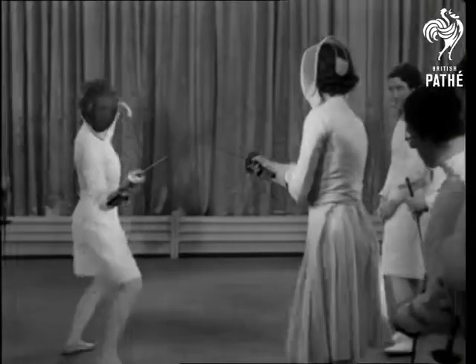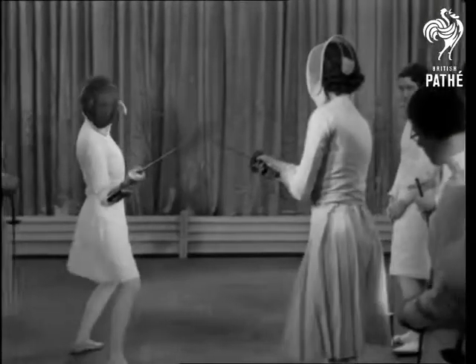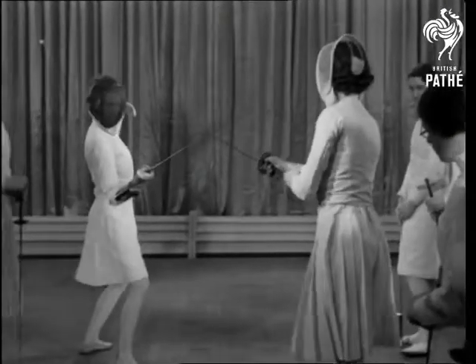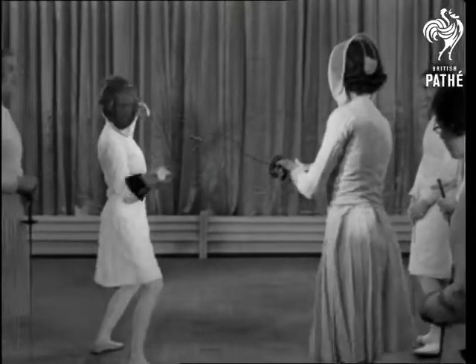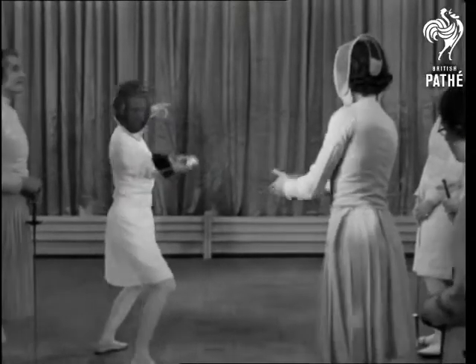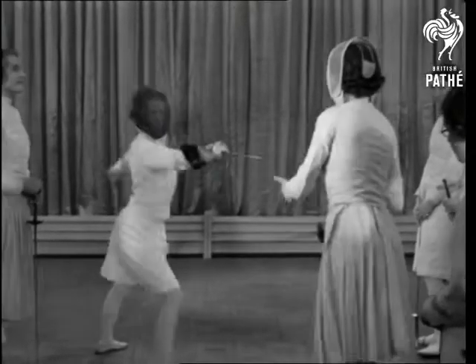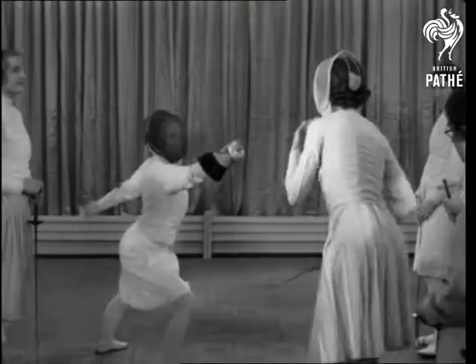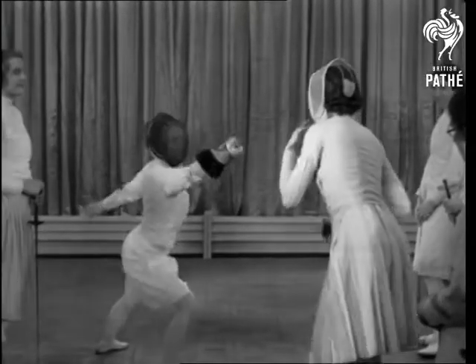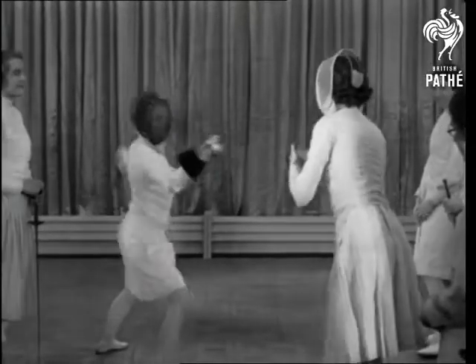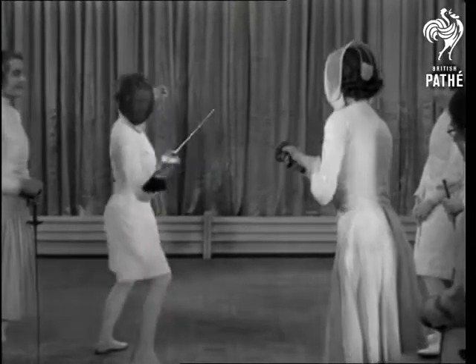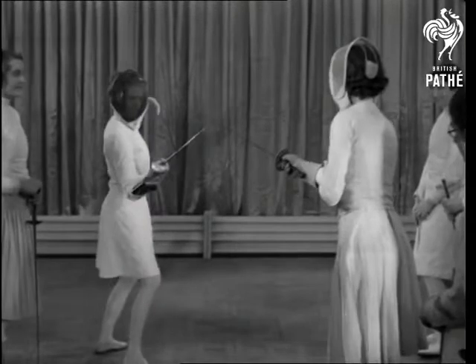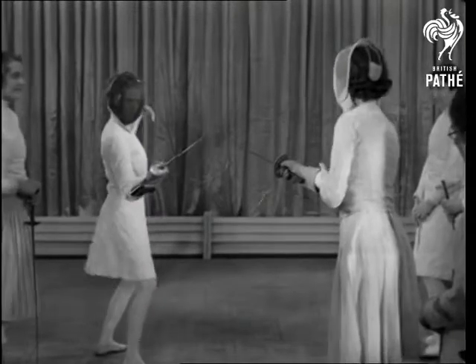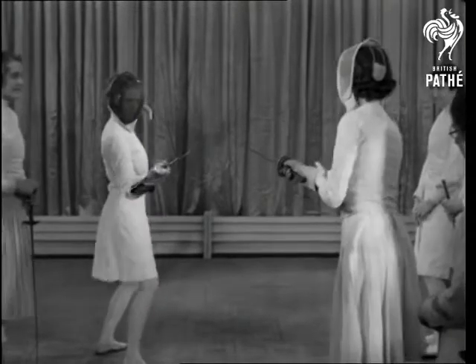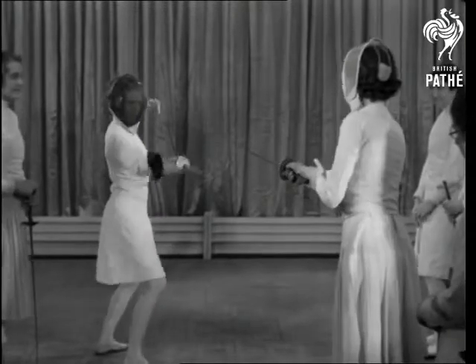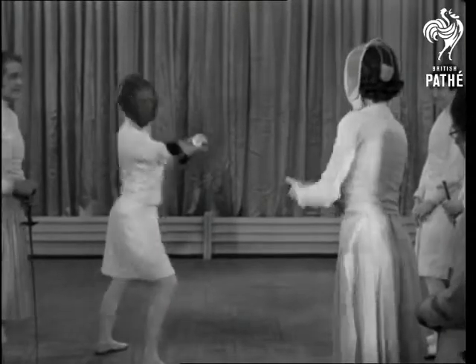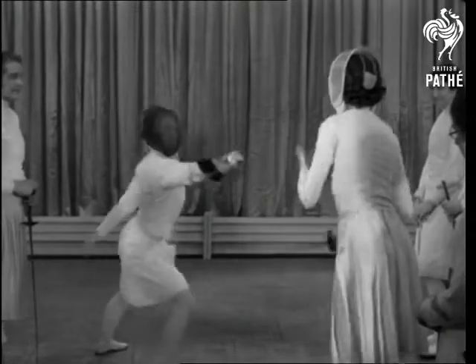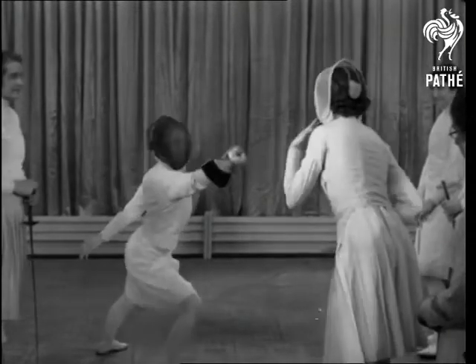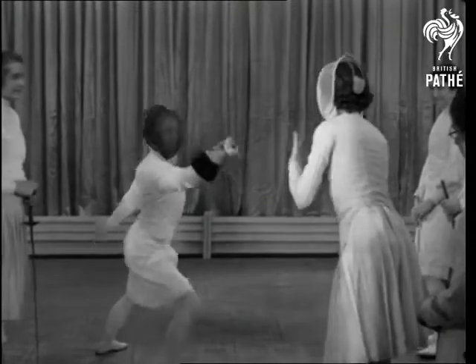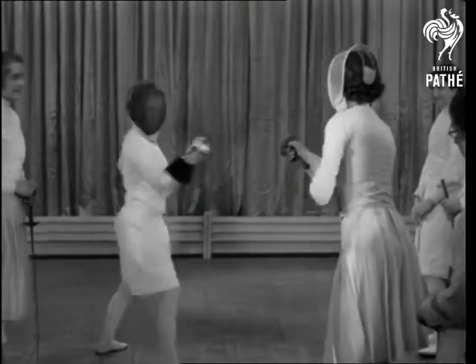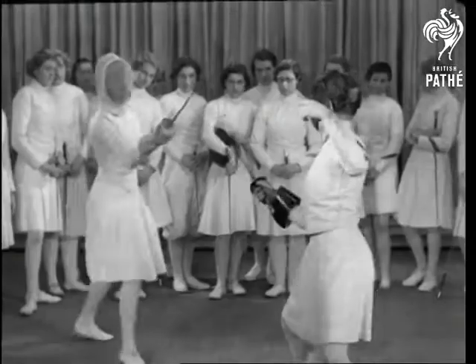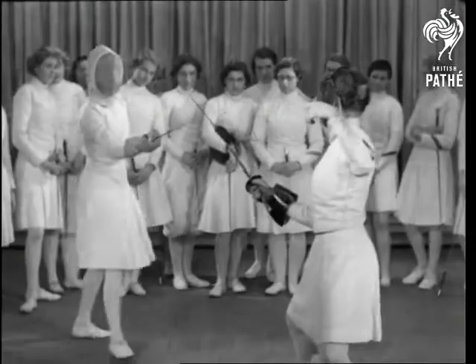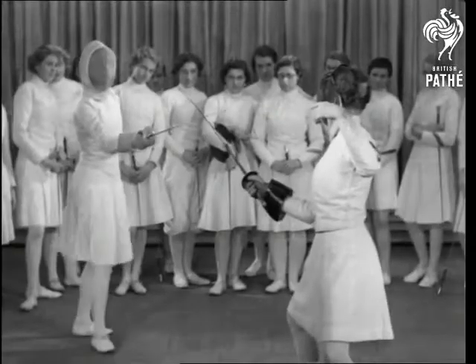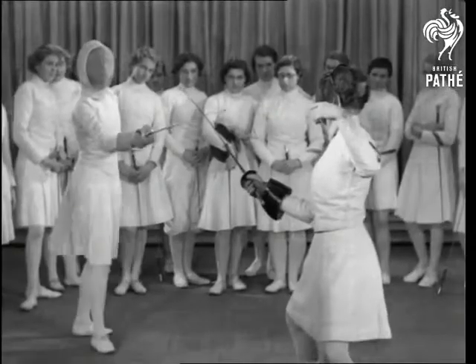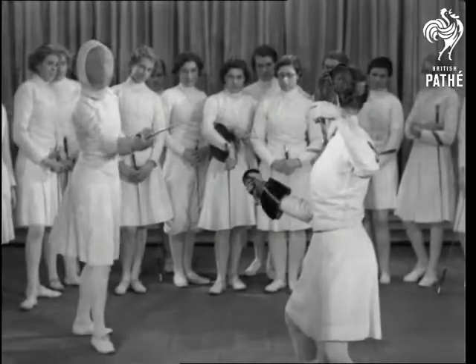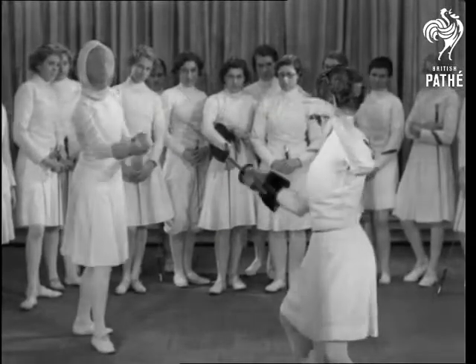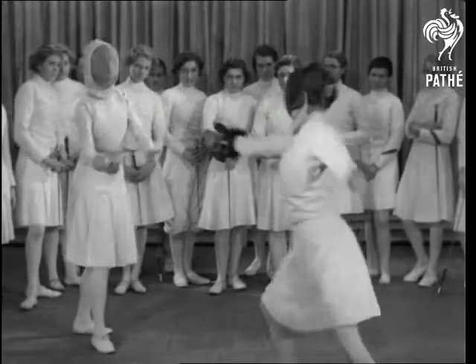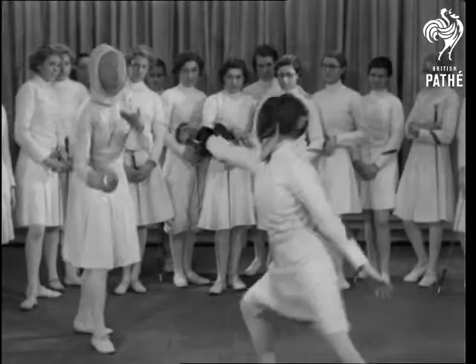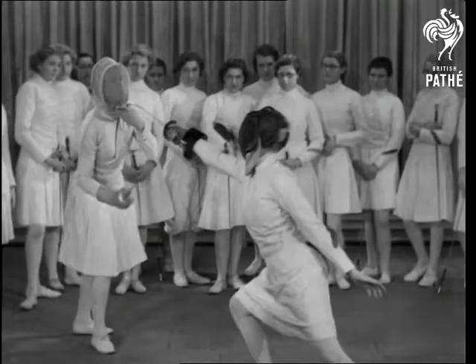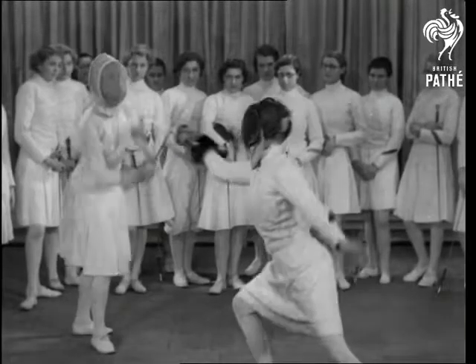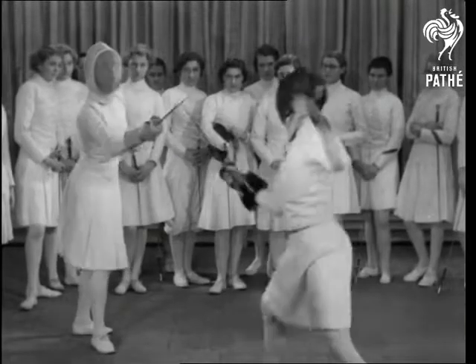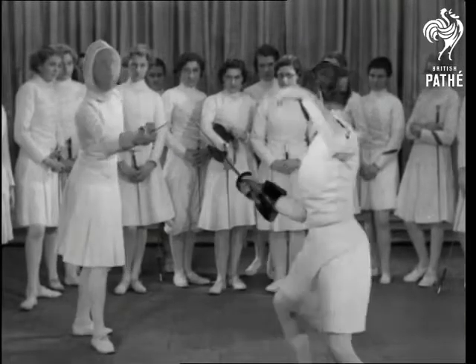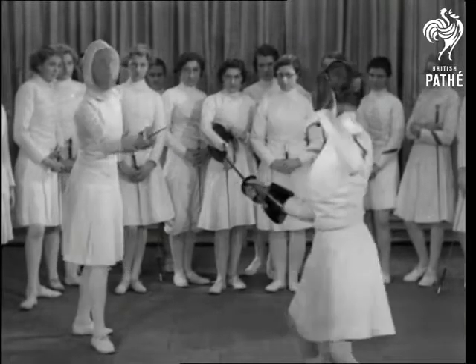One, two. And again, one, two. On my feet, feet, extend lunge. And again.